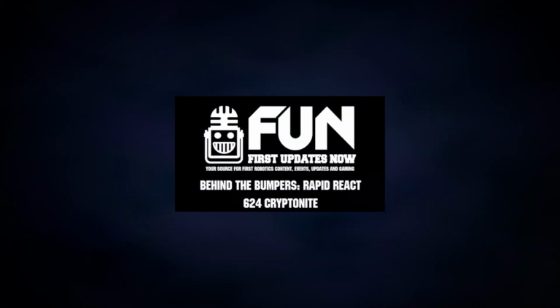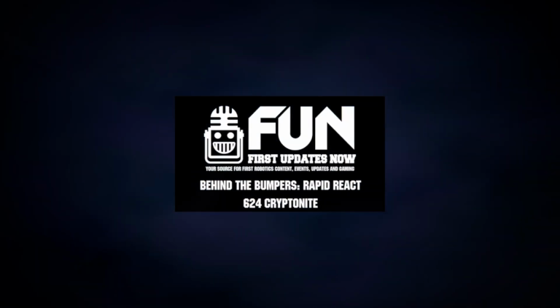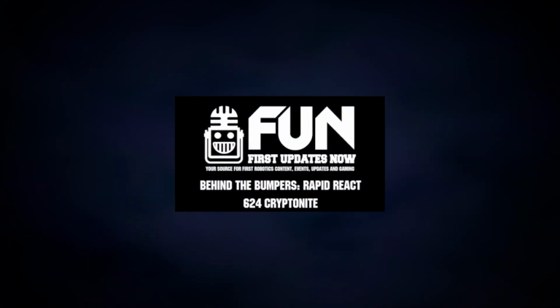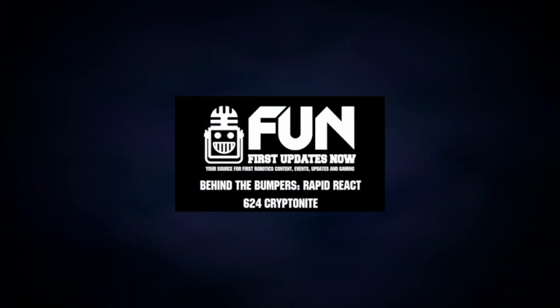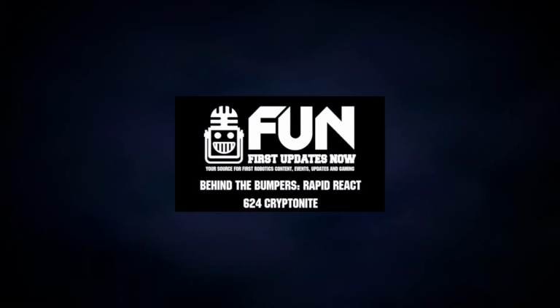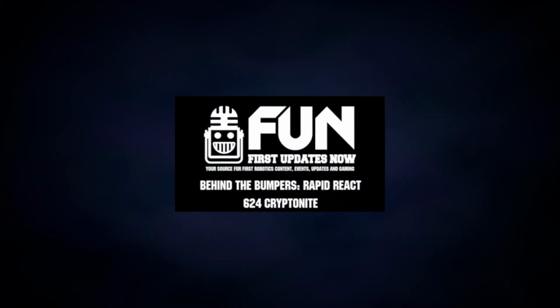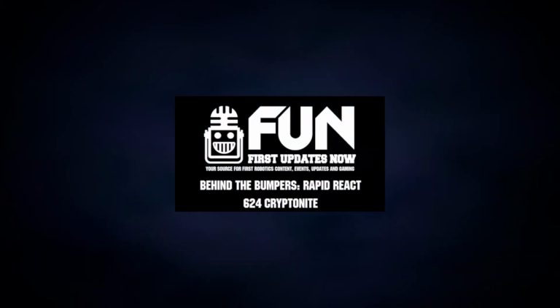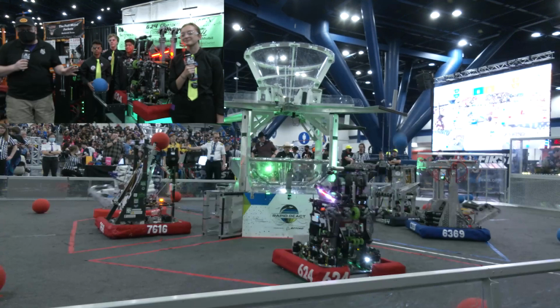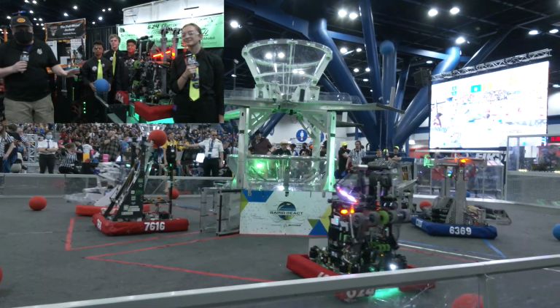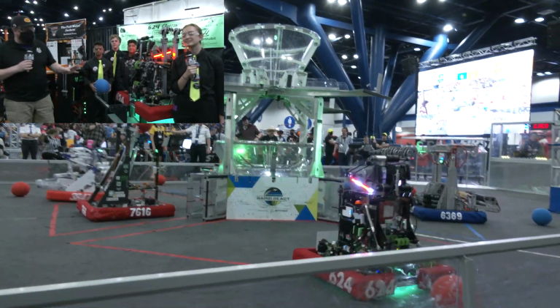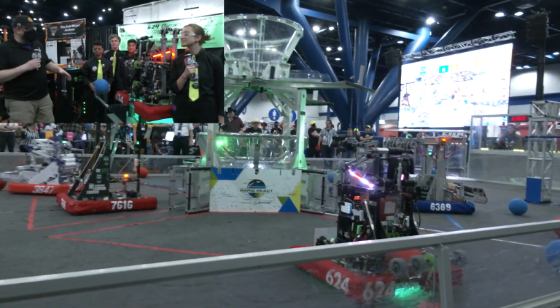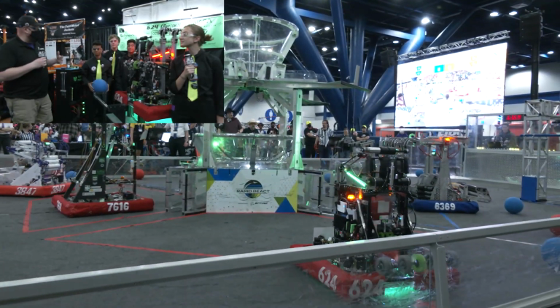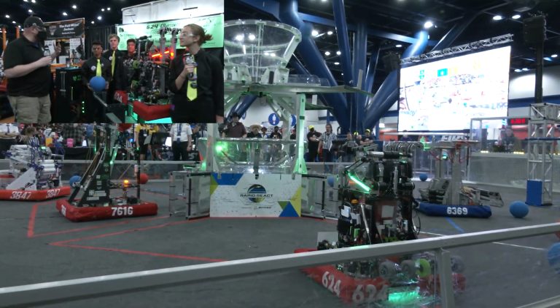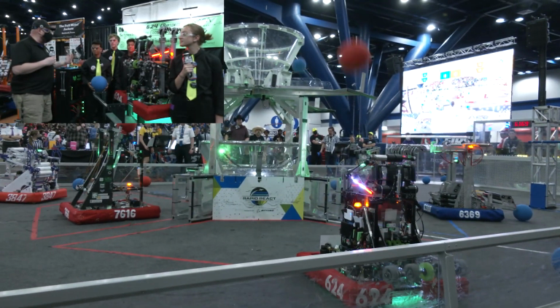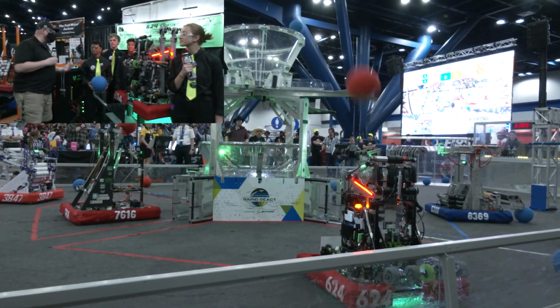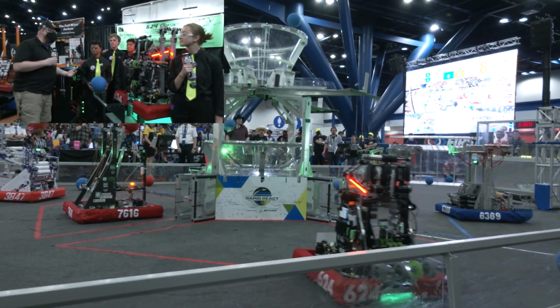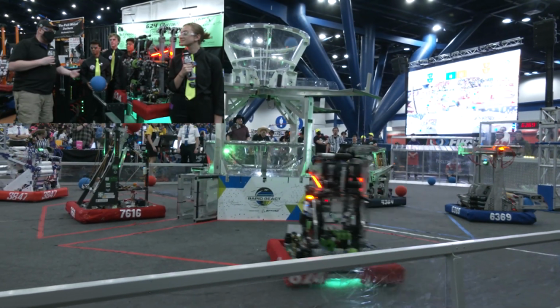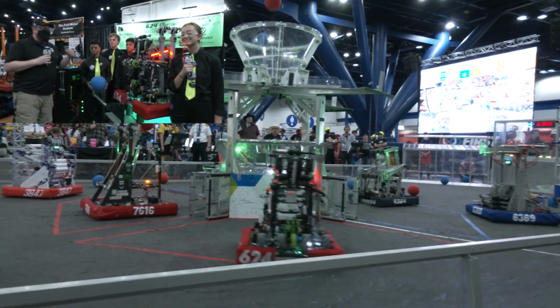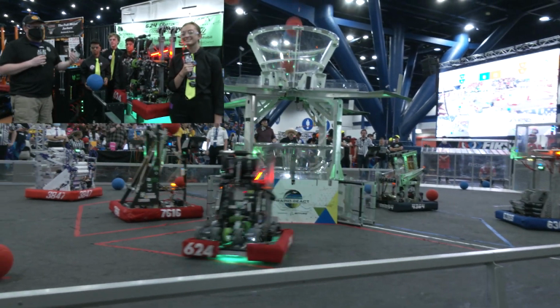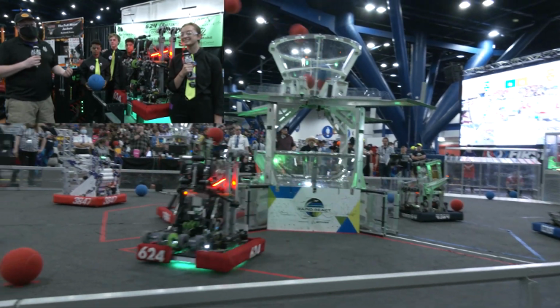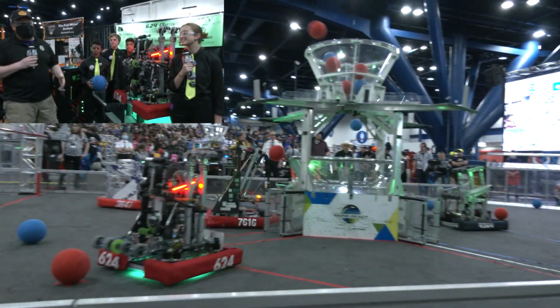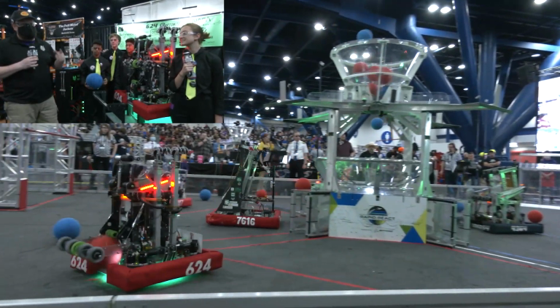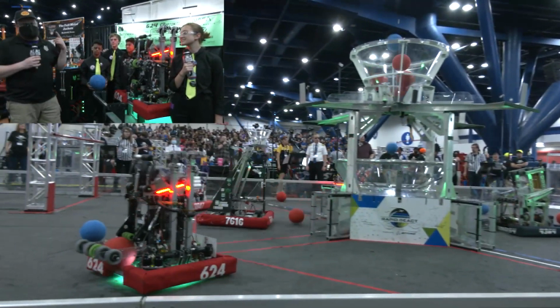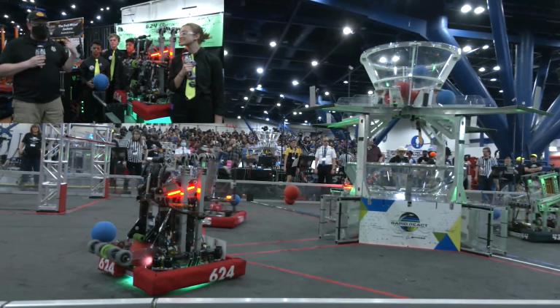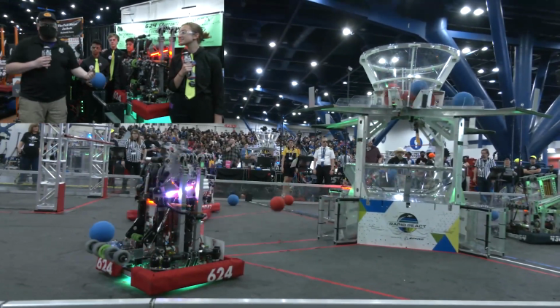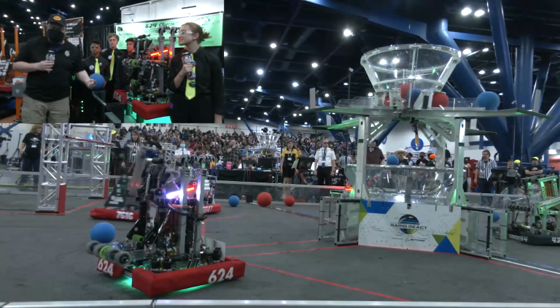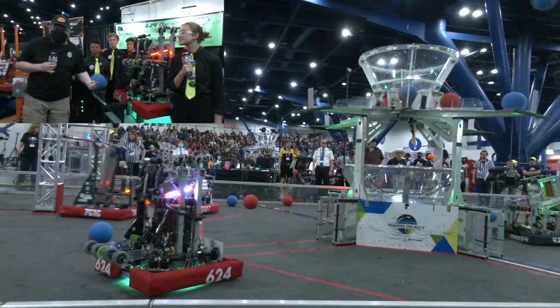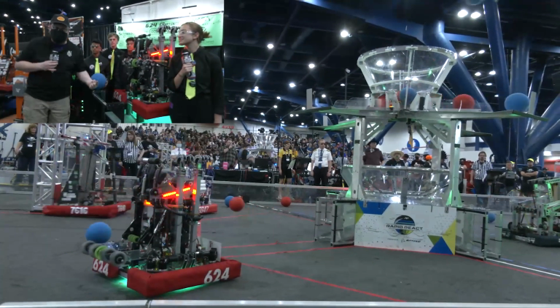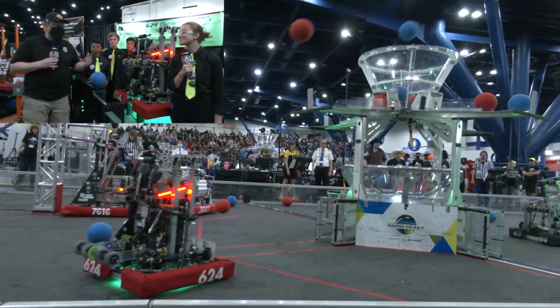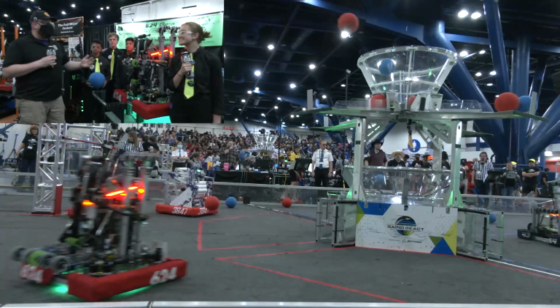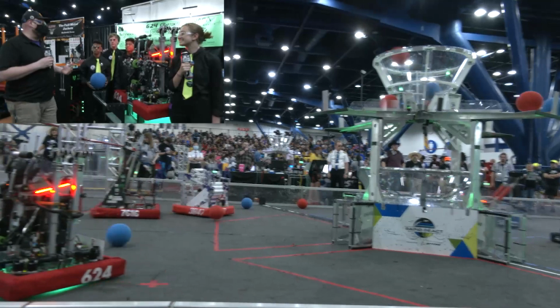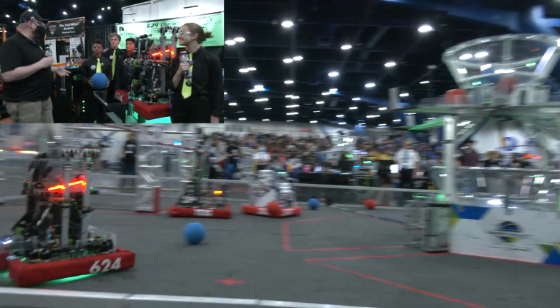Hey everybody, it's Tyler here at the Texas State Championship, checking into team number 624 Kryptonite — a team that already got one win under their belt here, looking for another one.